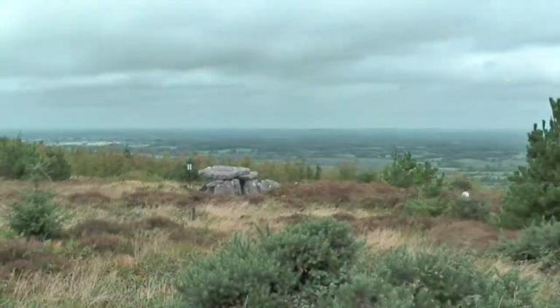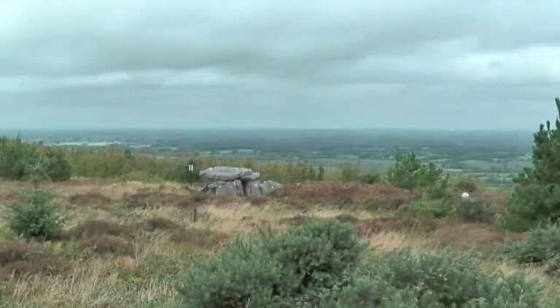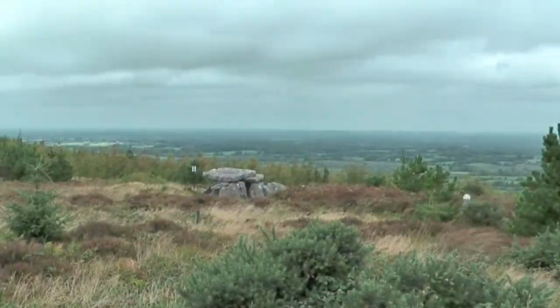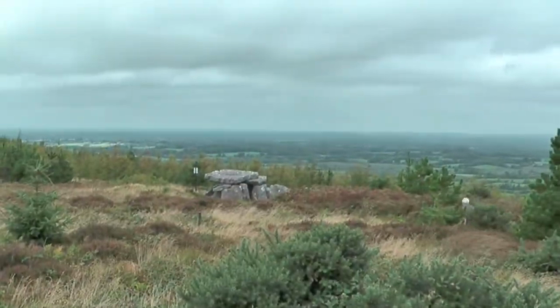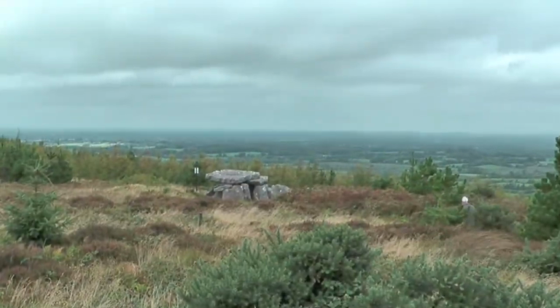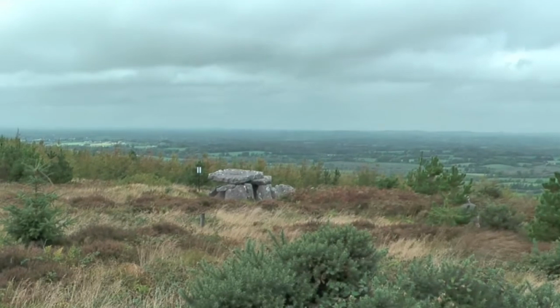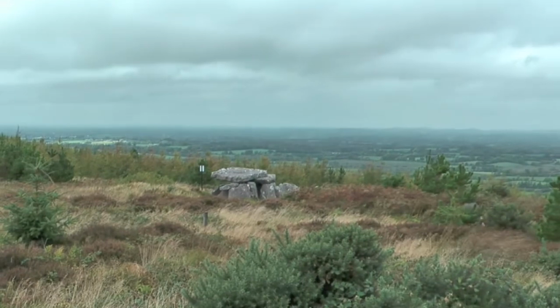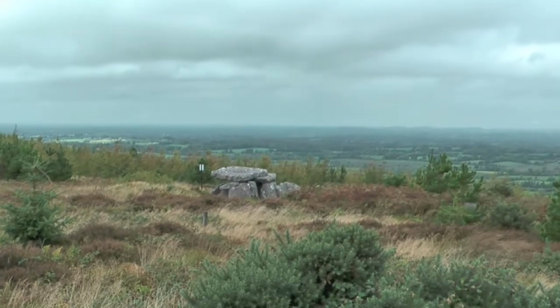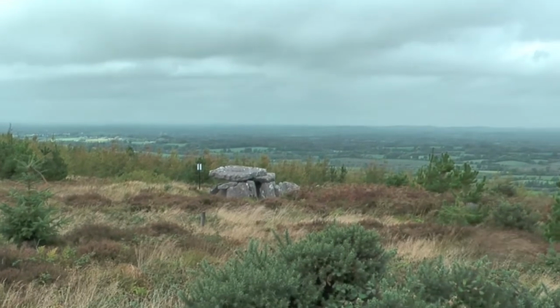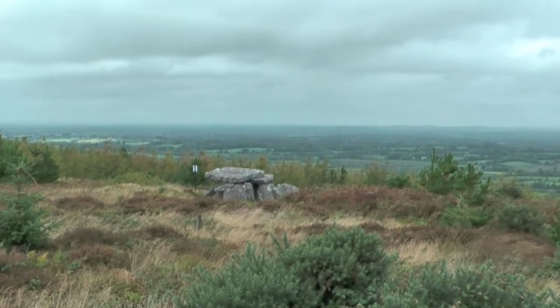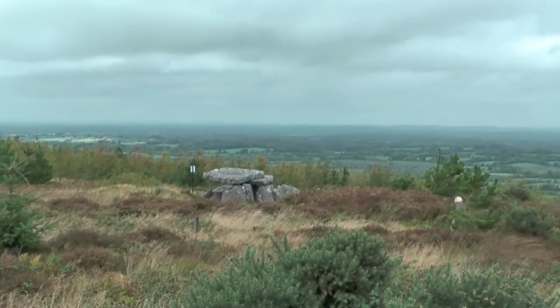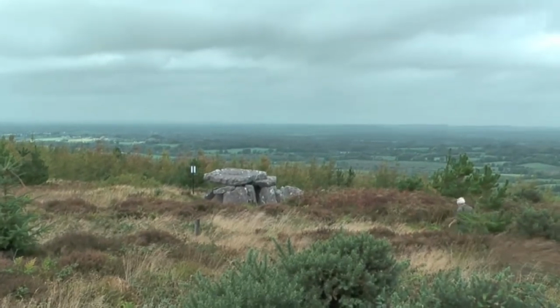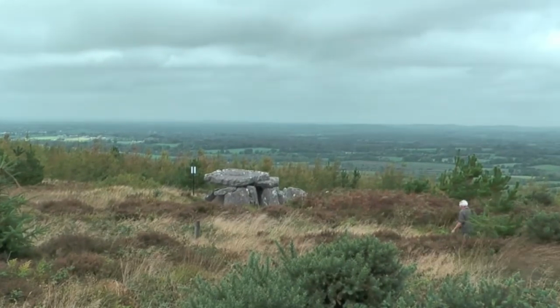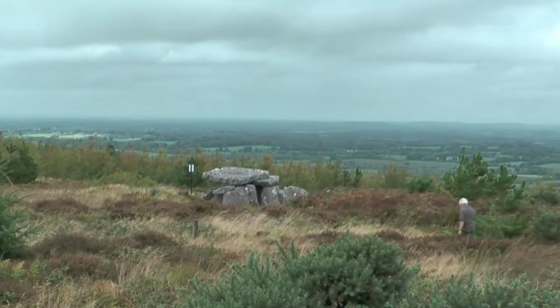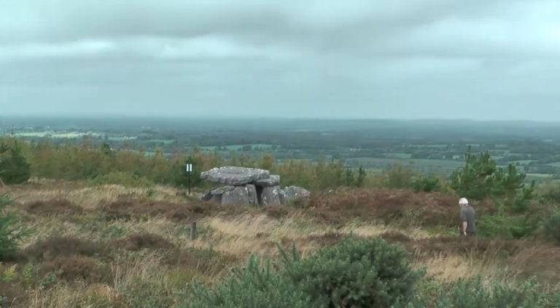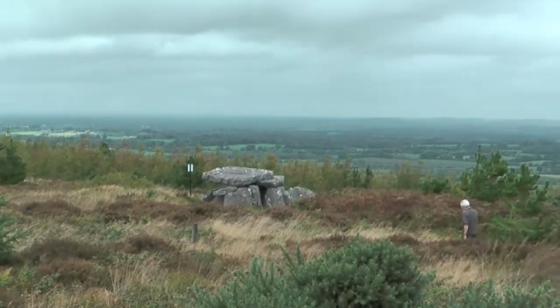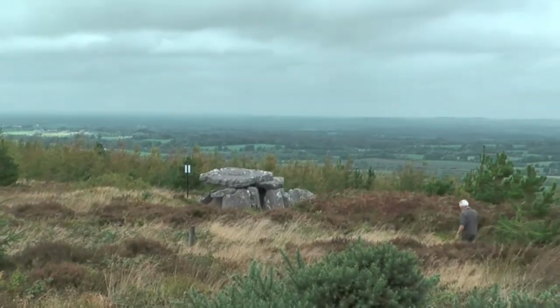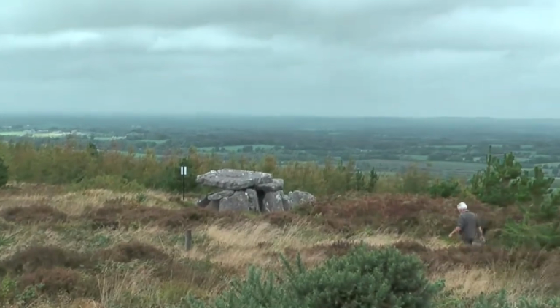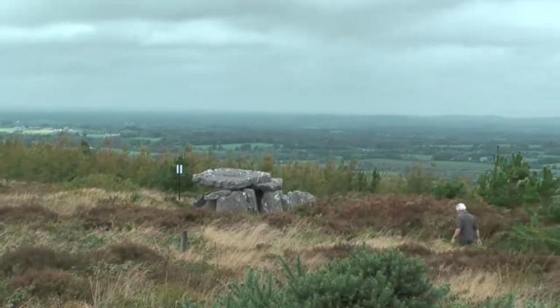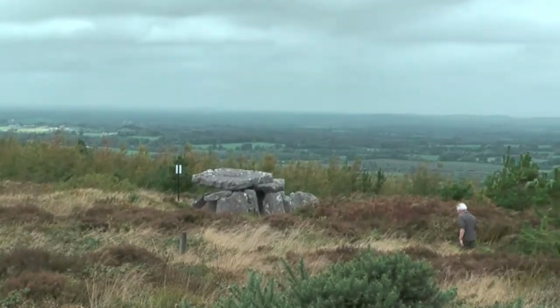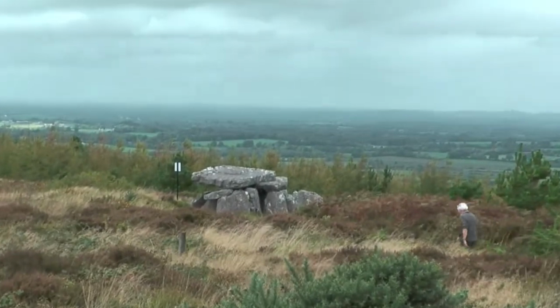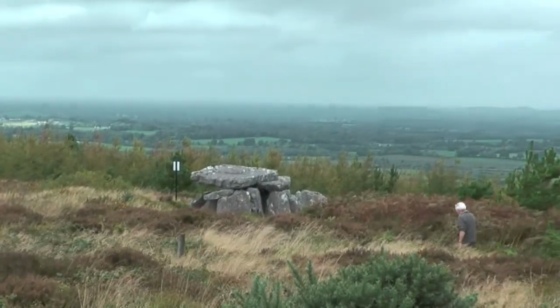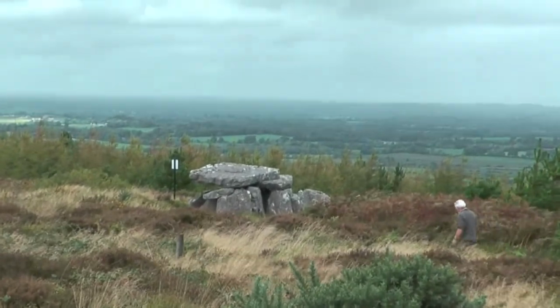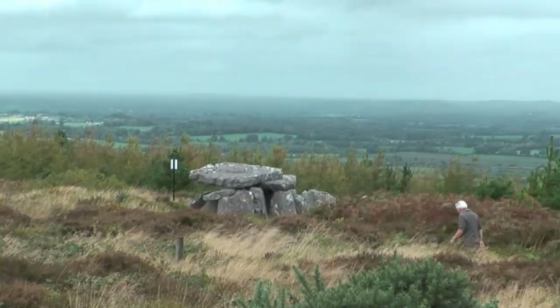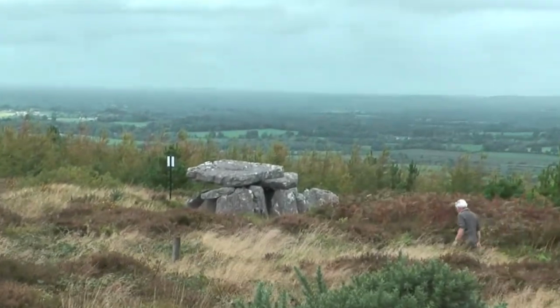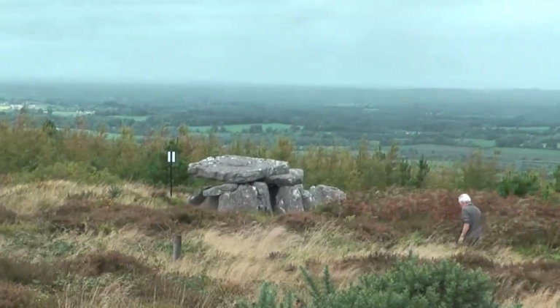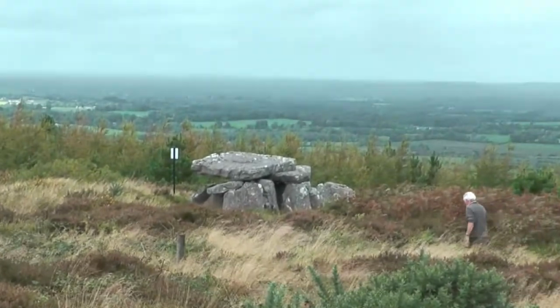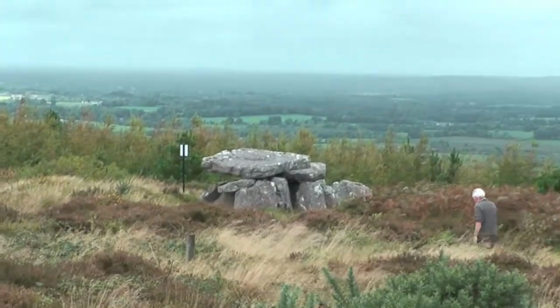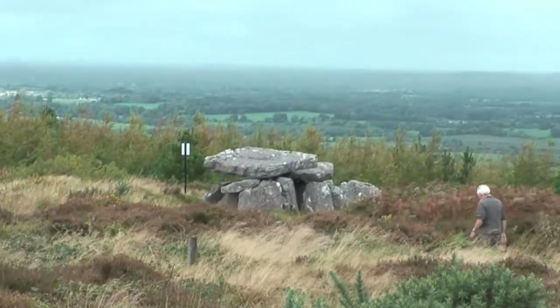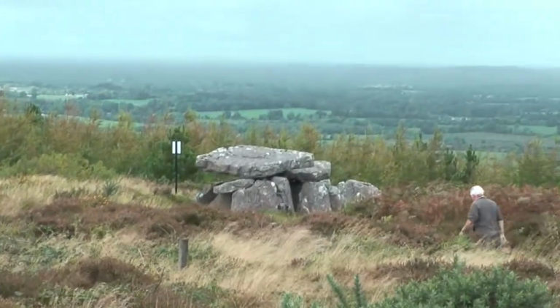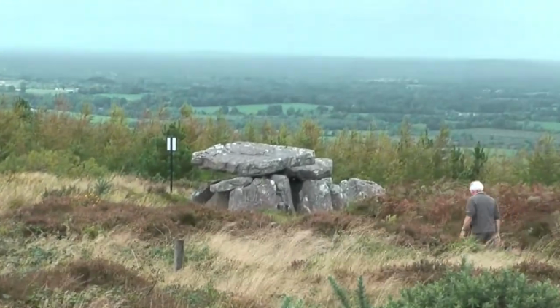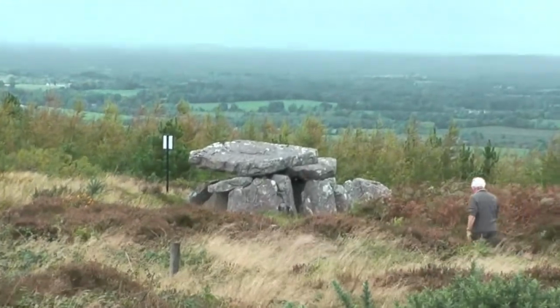The fort of the three pillar stones, which is known locally as Darby's Bed, is perhaps 6,000 or more years old.